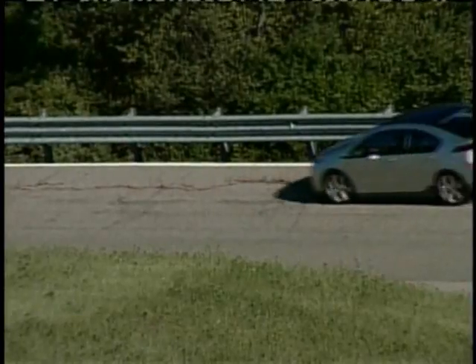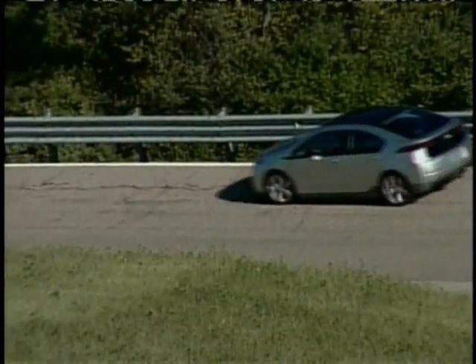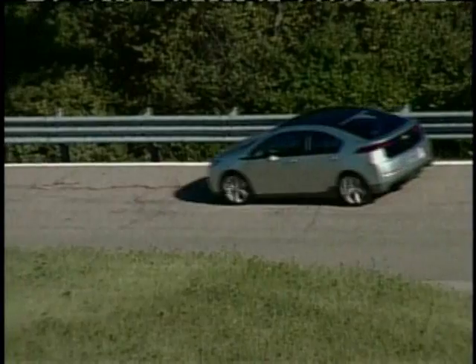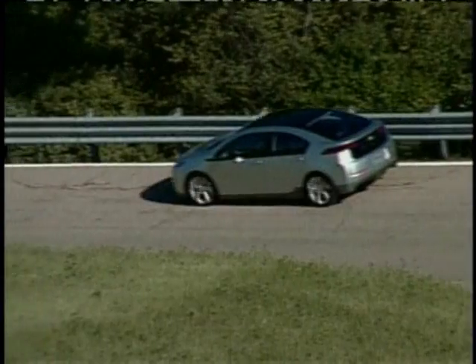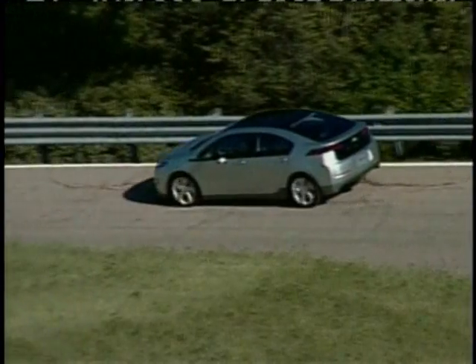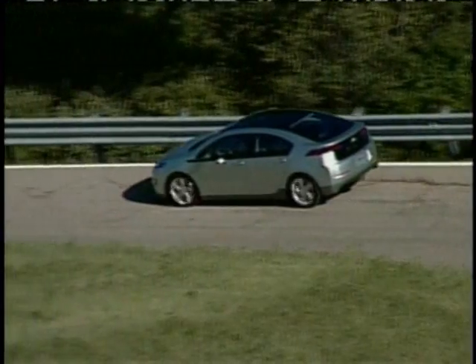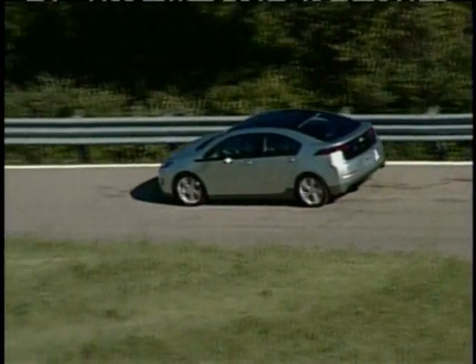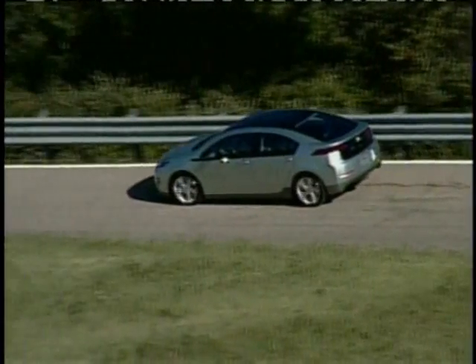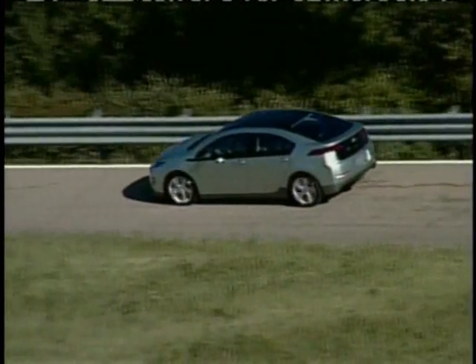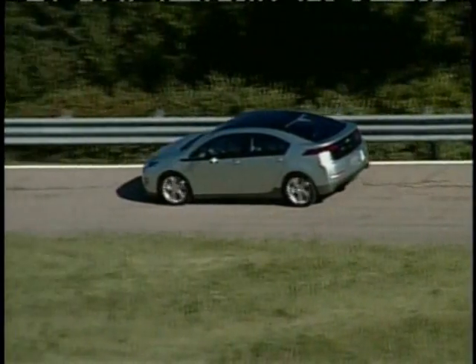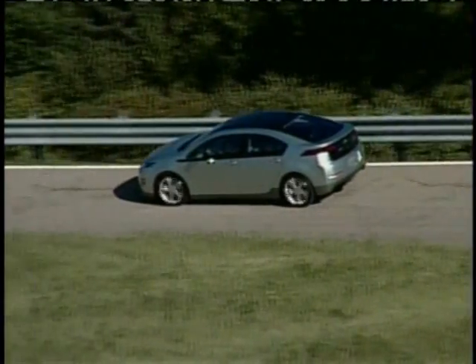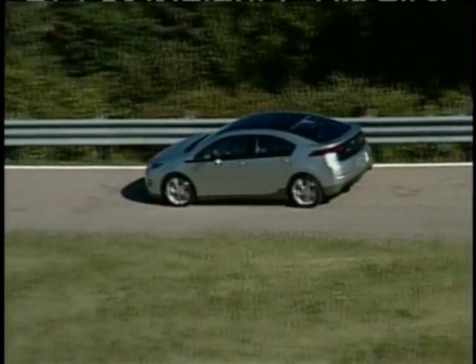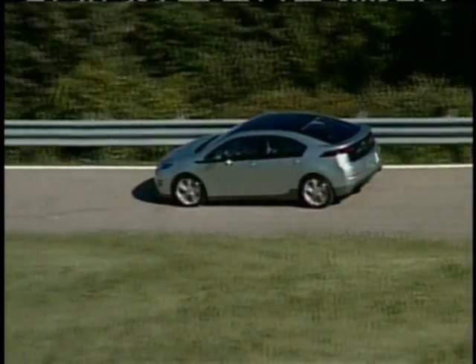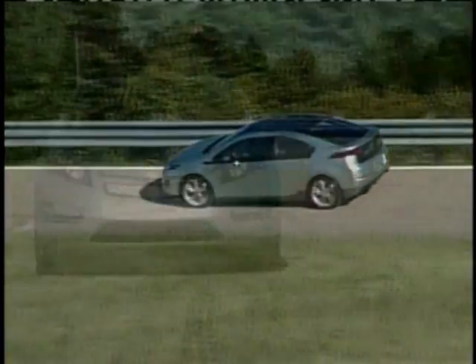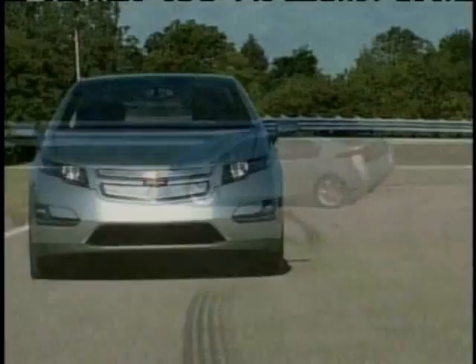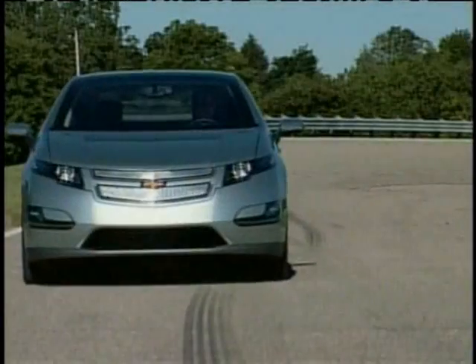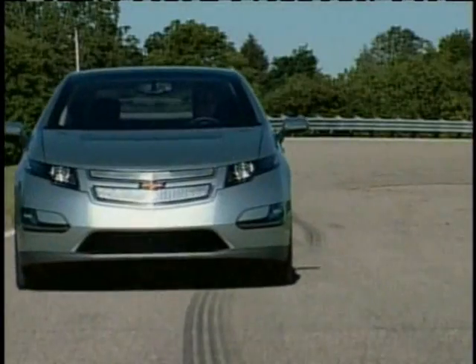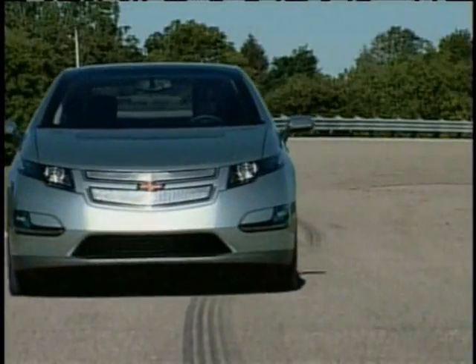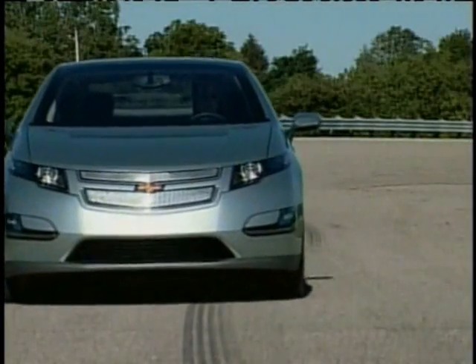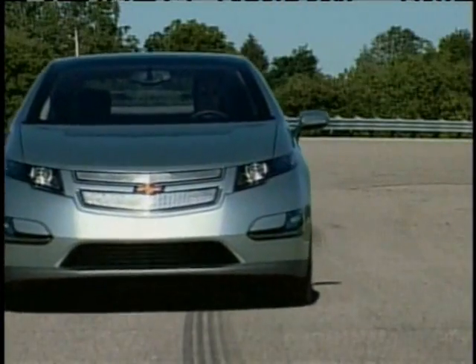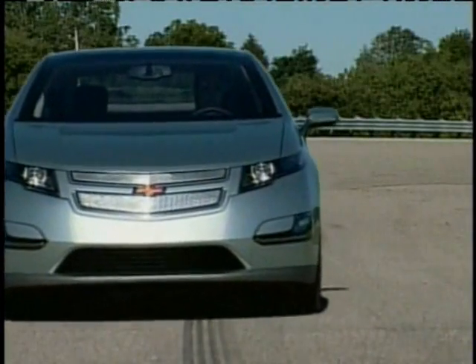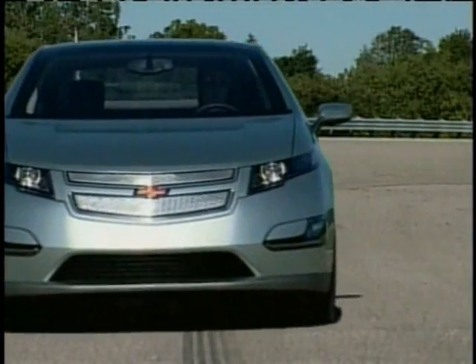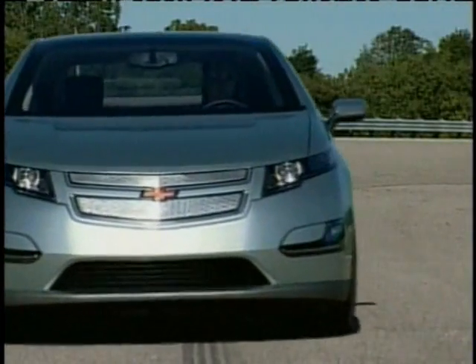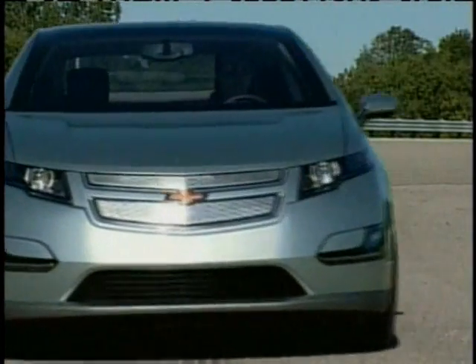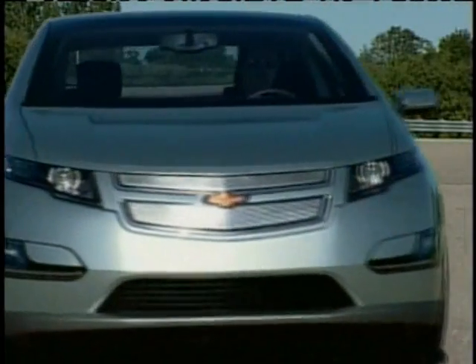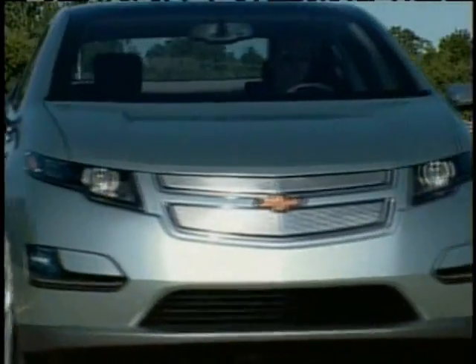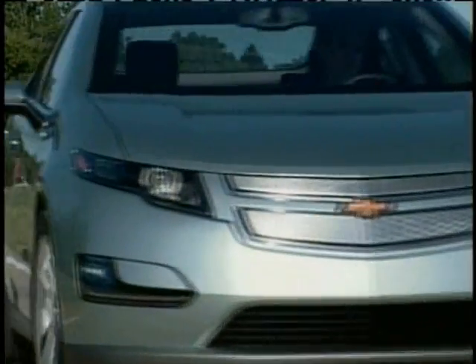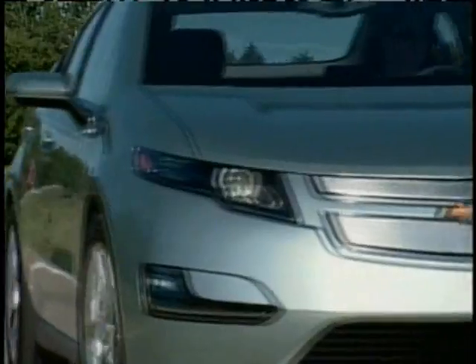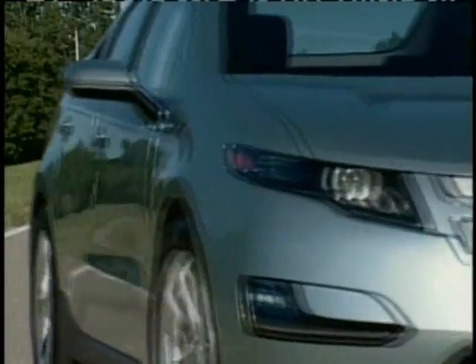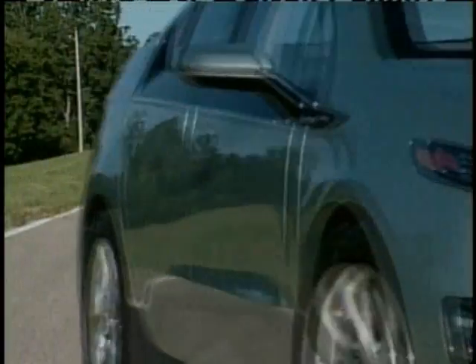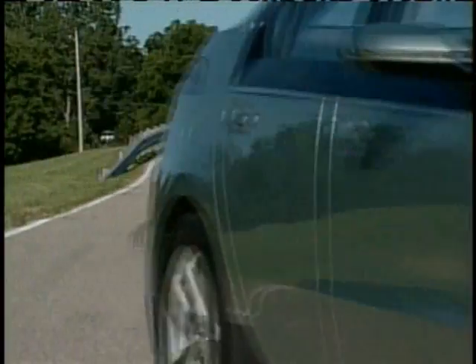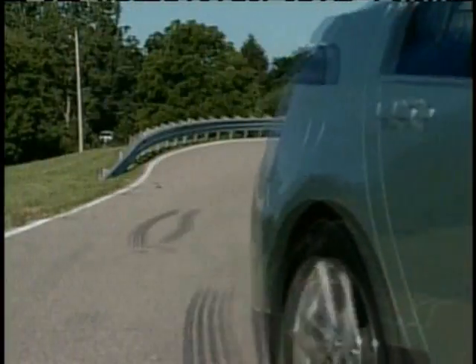Goodyear's breakthrough FuelMax tires will be standard equipment on the Volt when it comes to market later next year. I'm Chris Hansen.